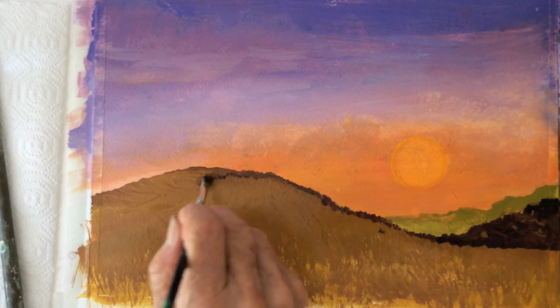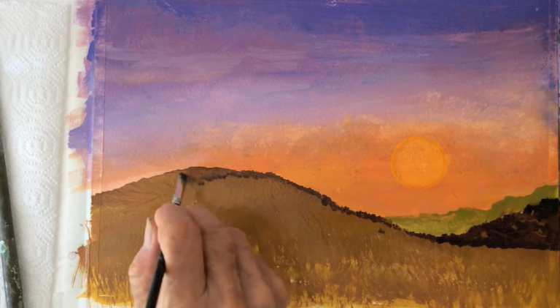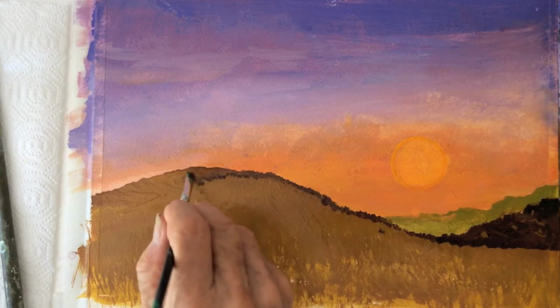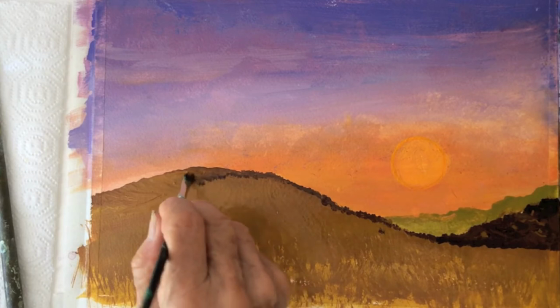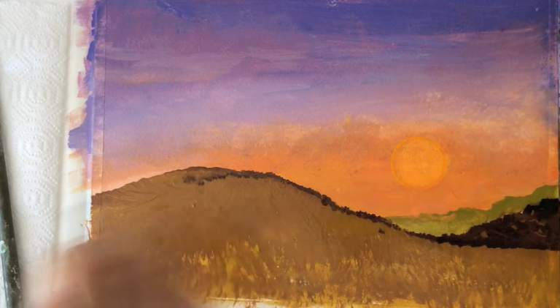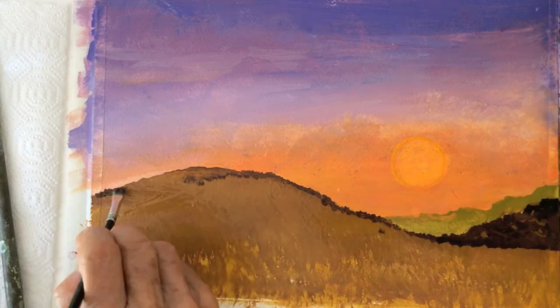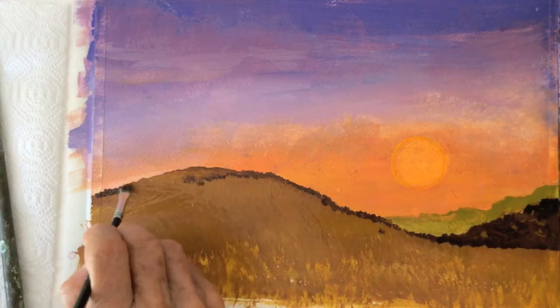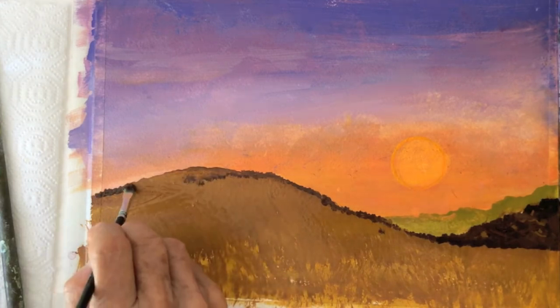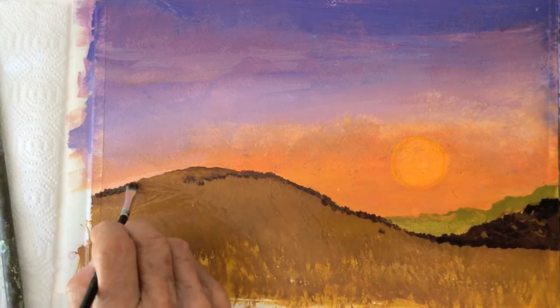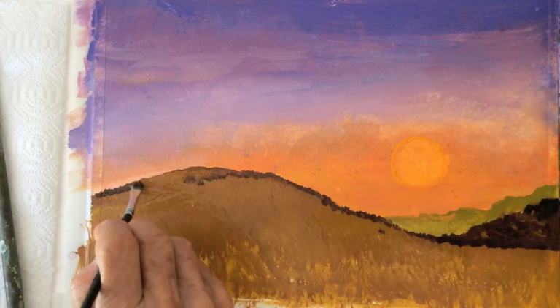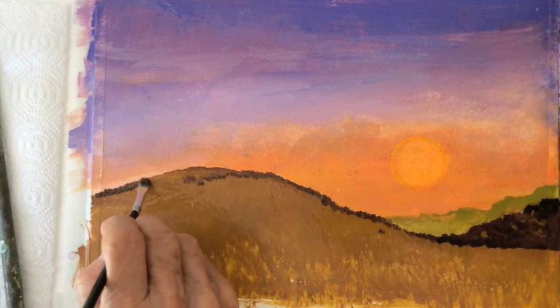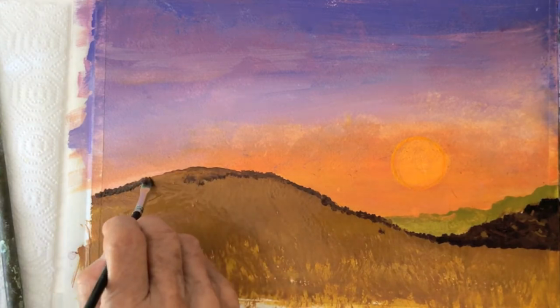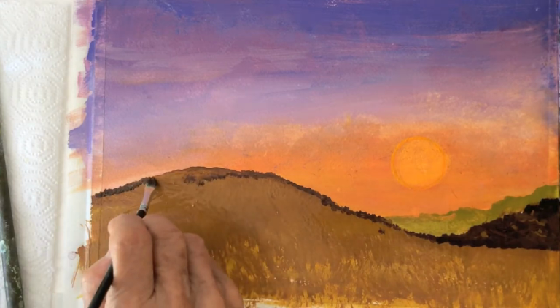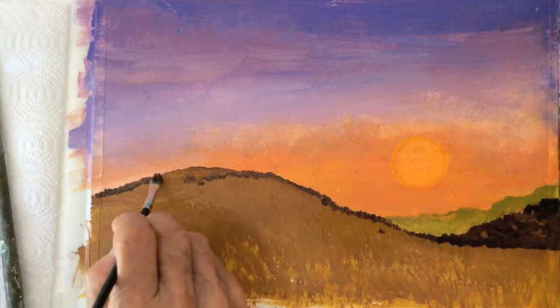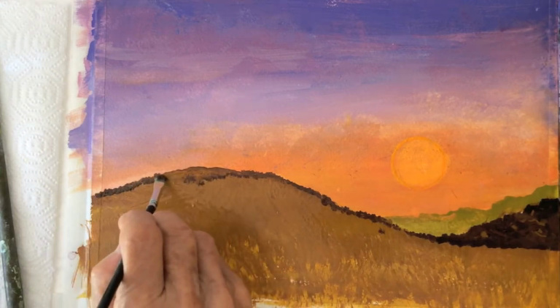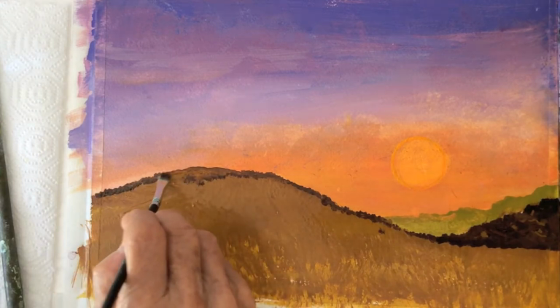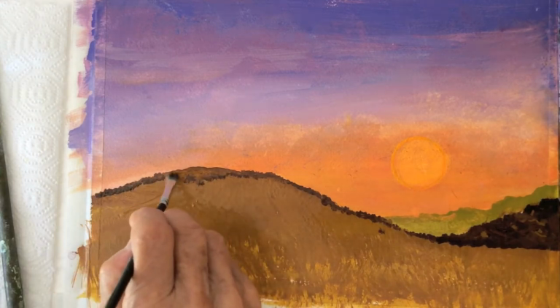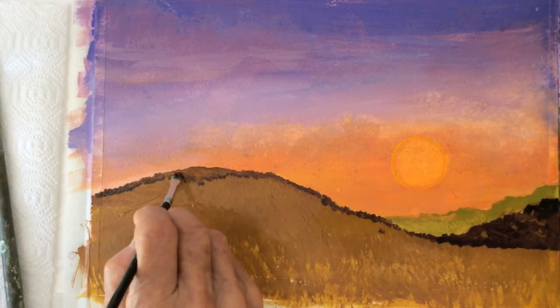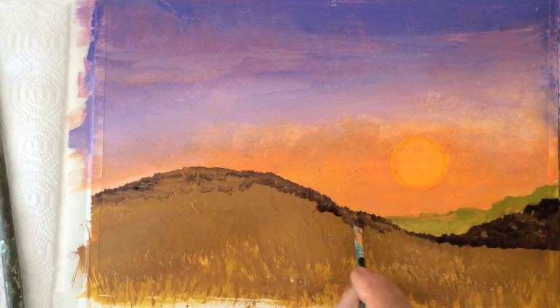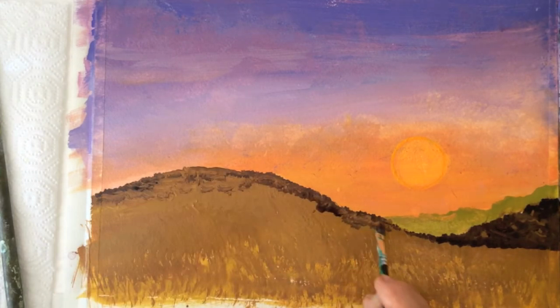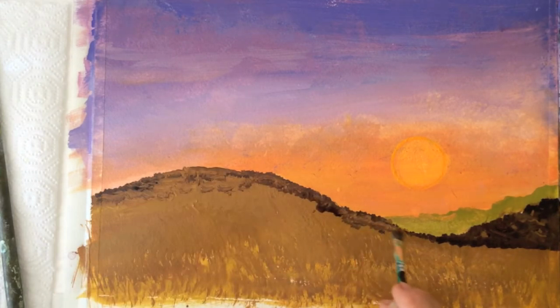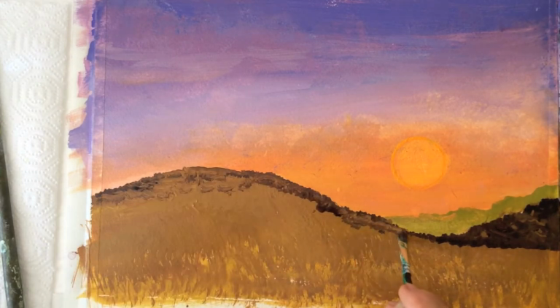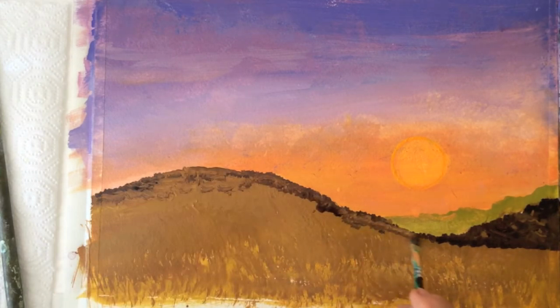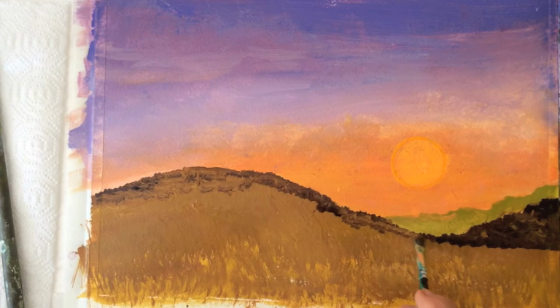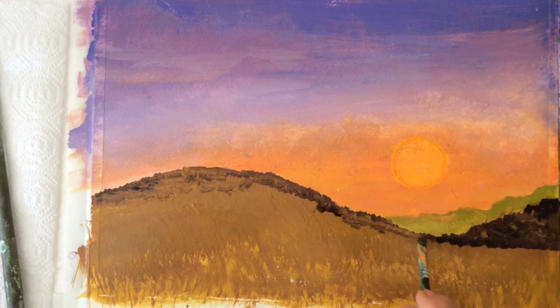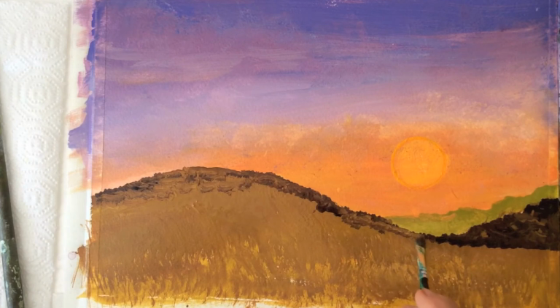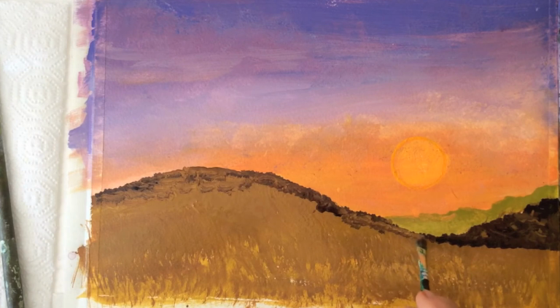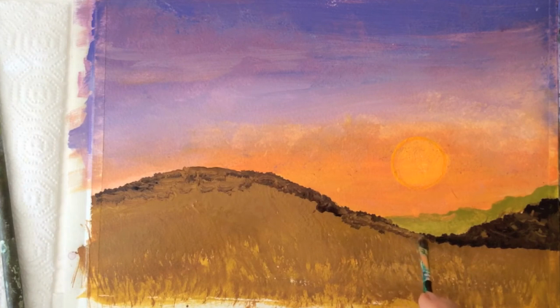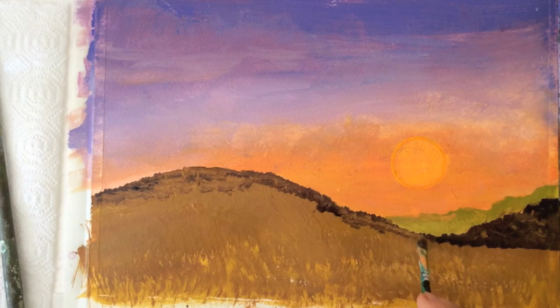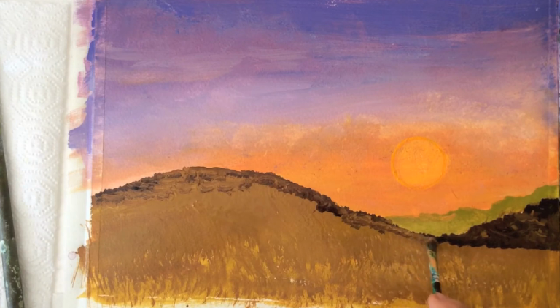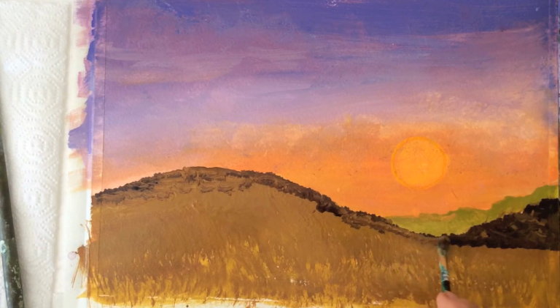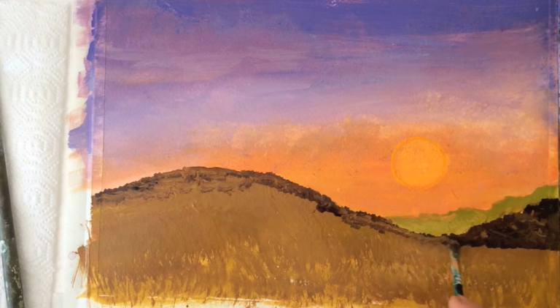Now comes the part I enjoy a lot — layering brush strokes and creating rich colors.